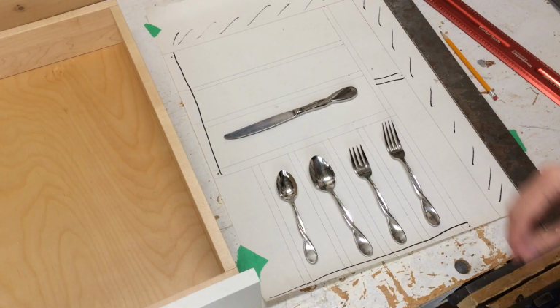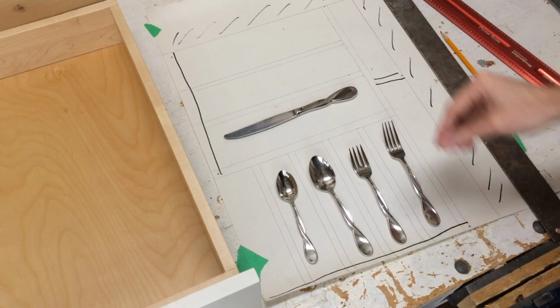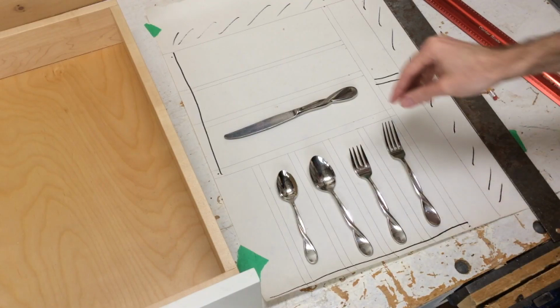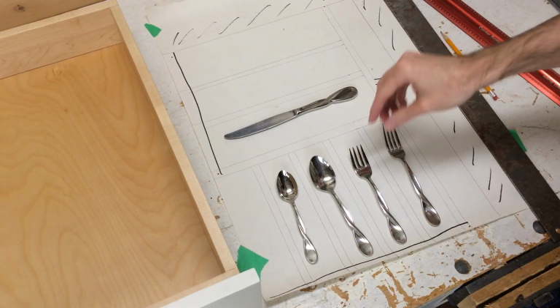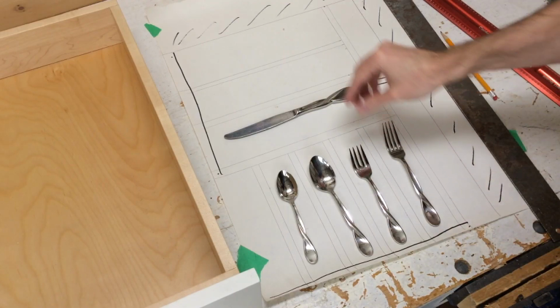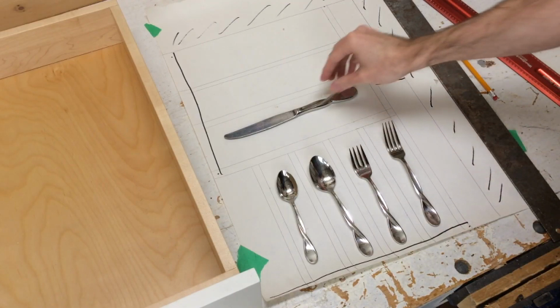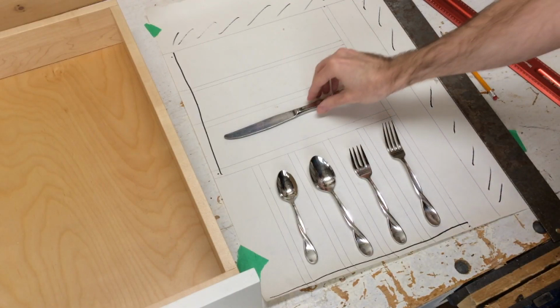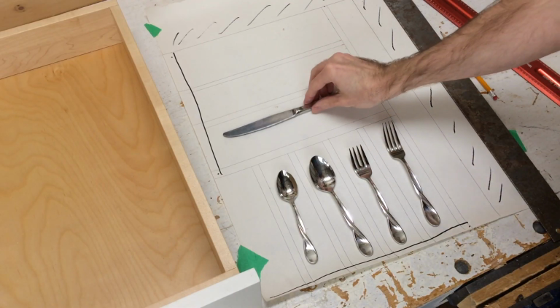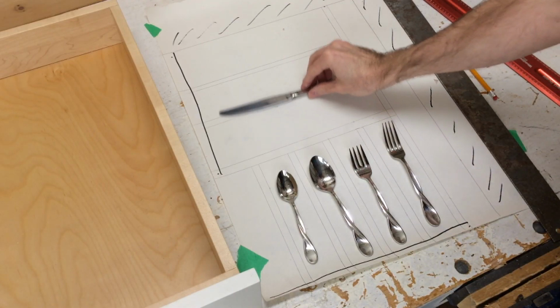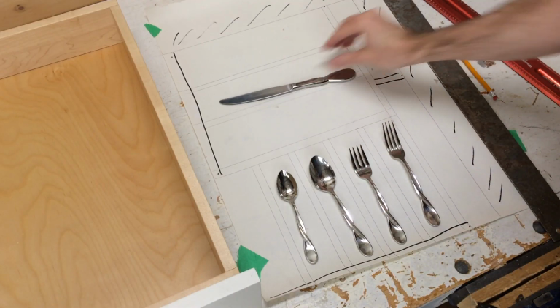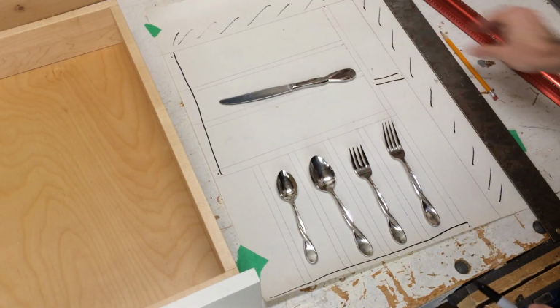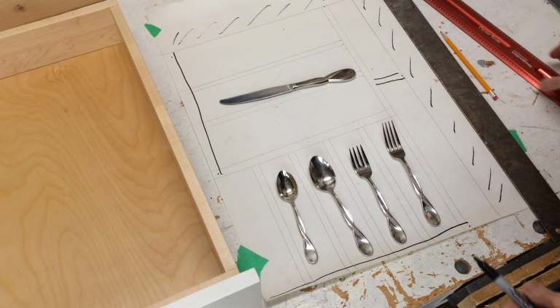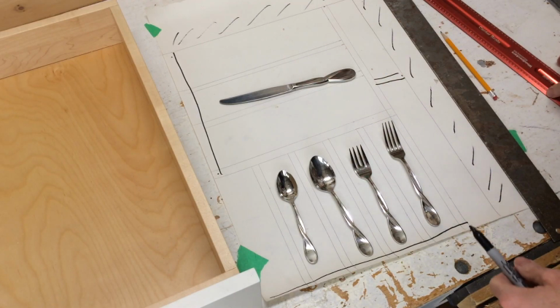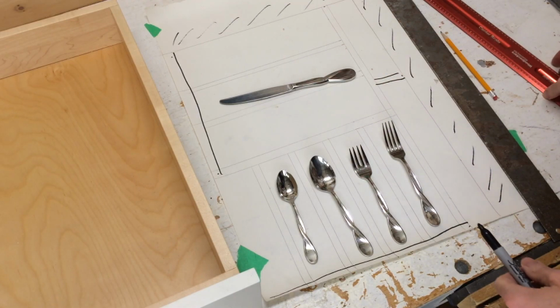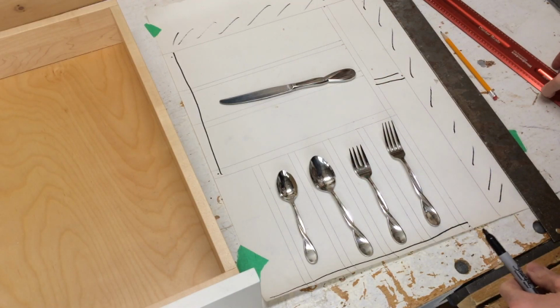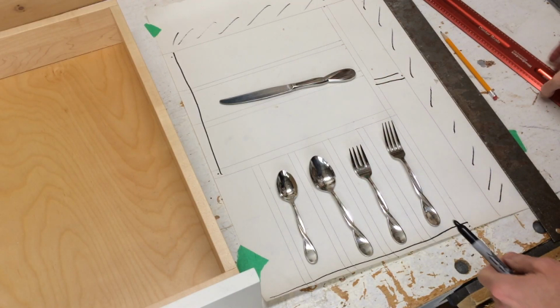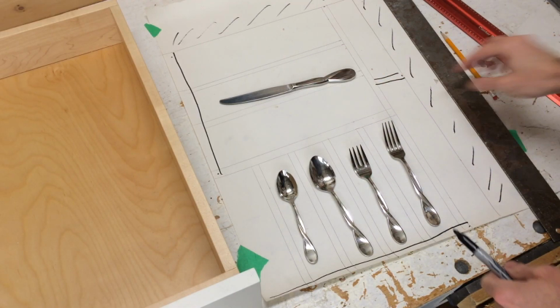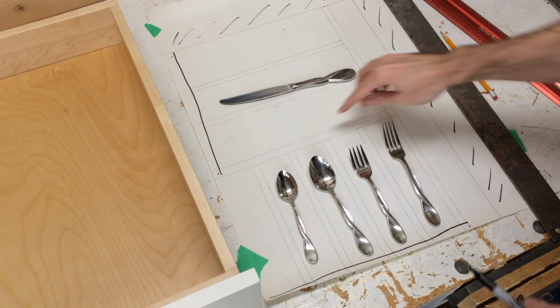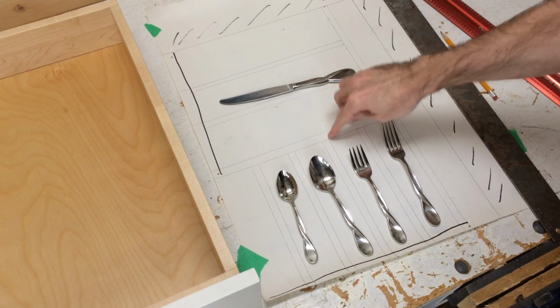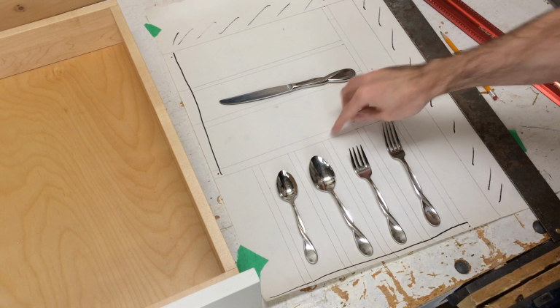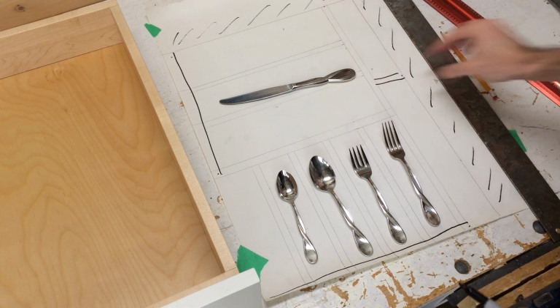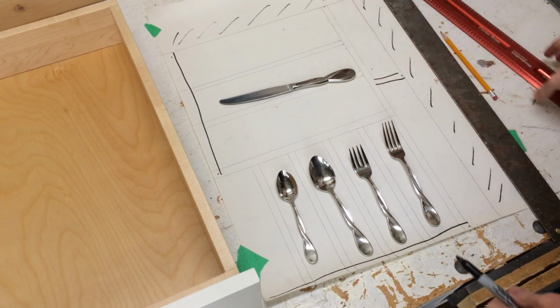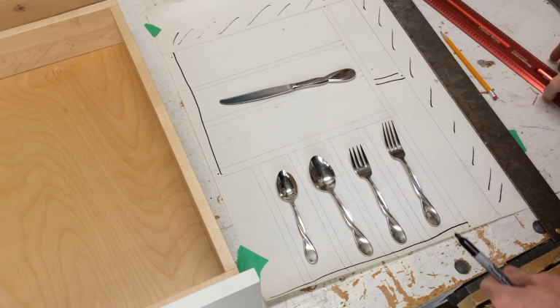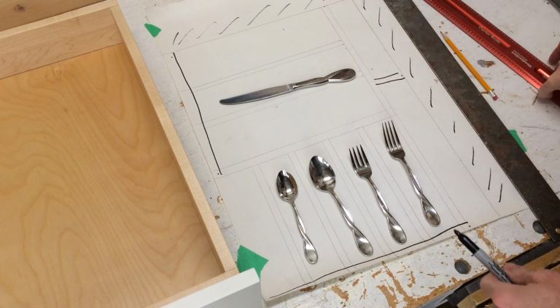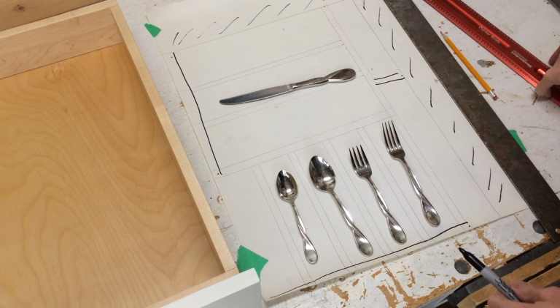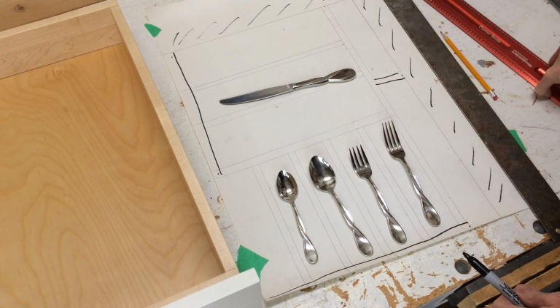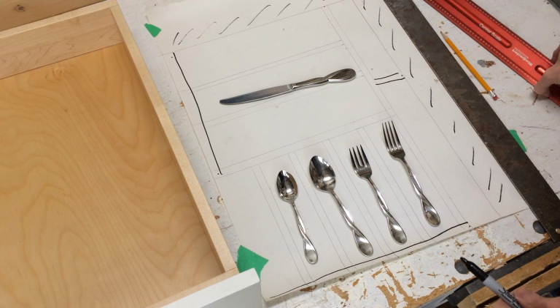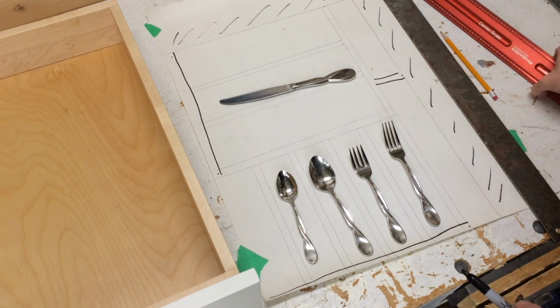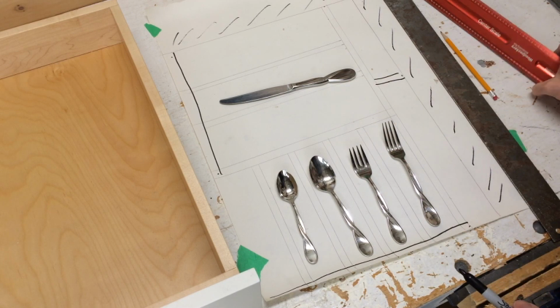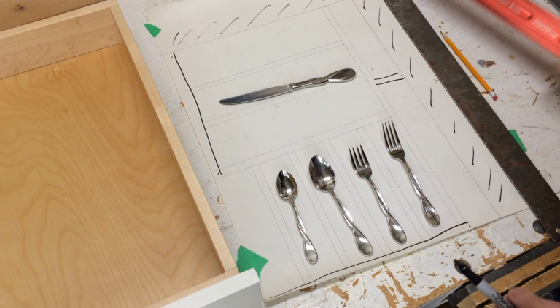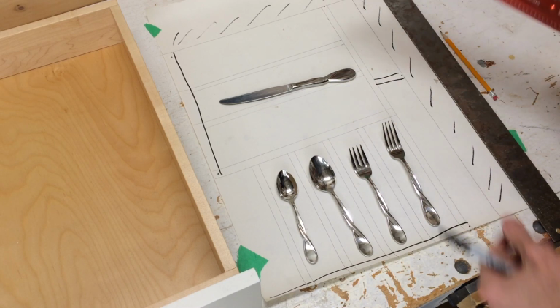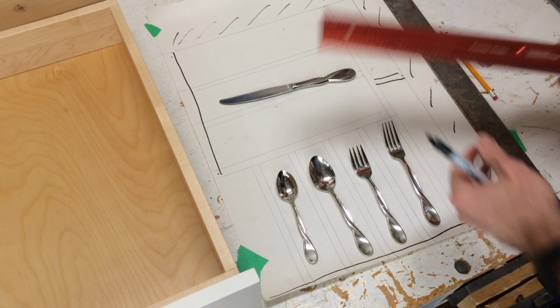The last step in this plan is just to take the dimensions and write them down here, and then I've got all my measurements for cutting.